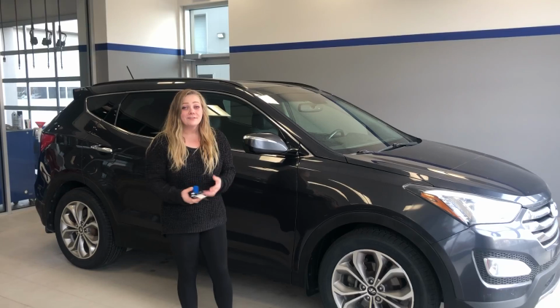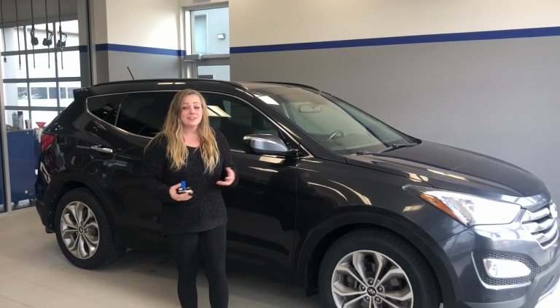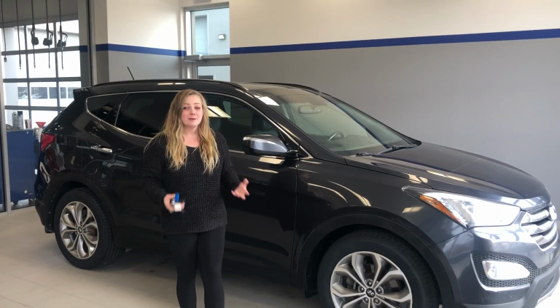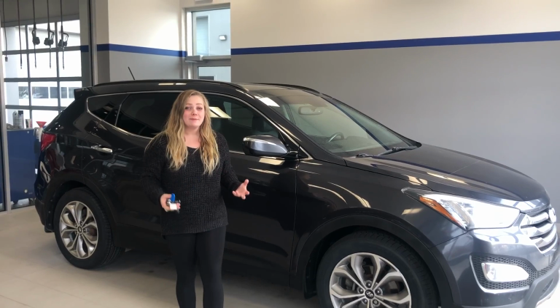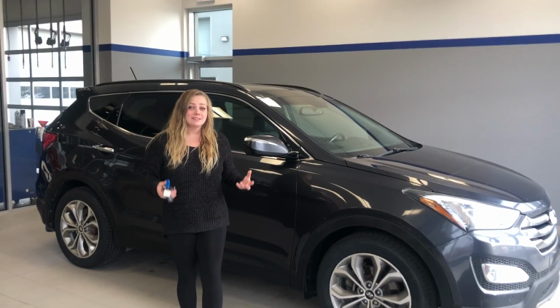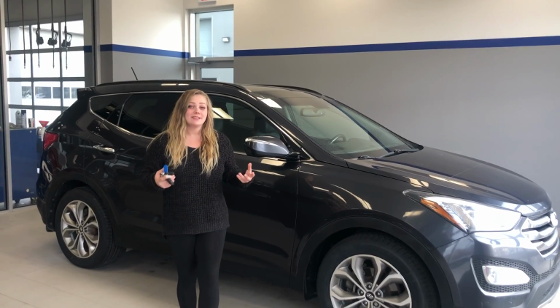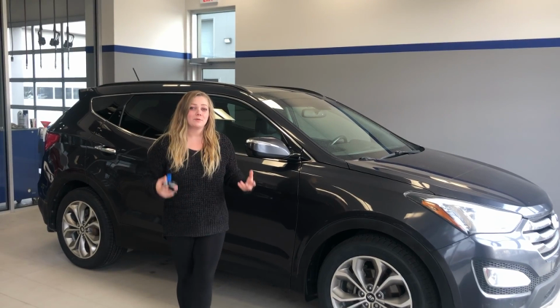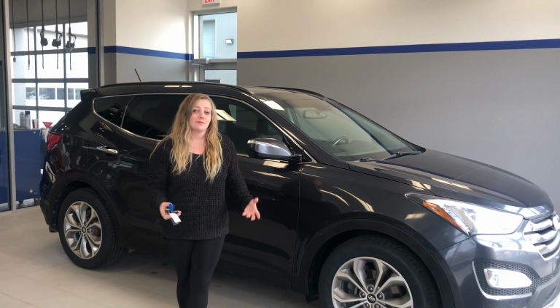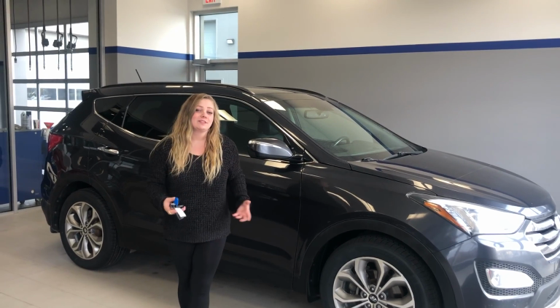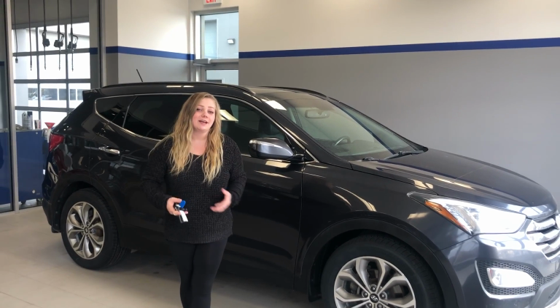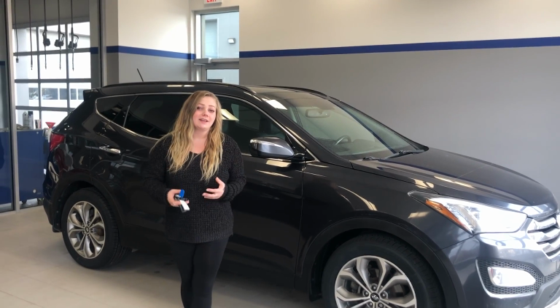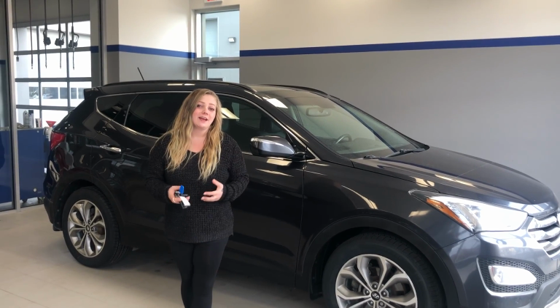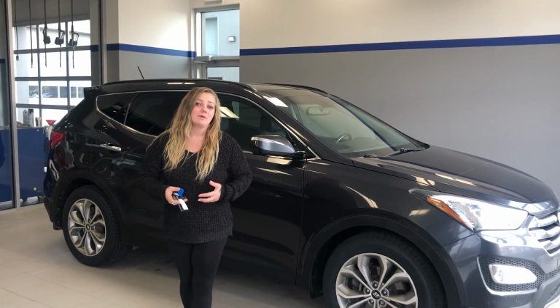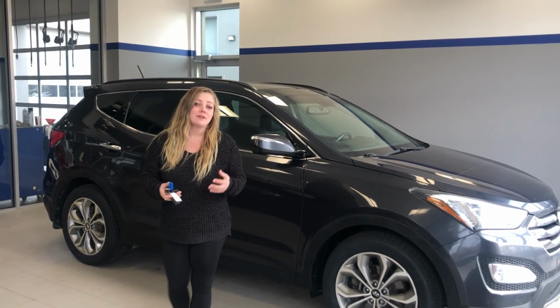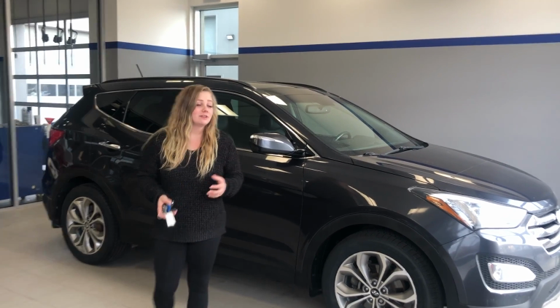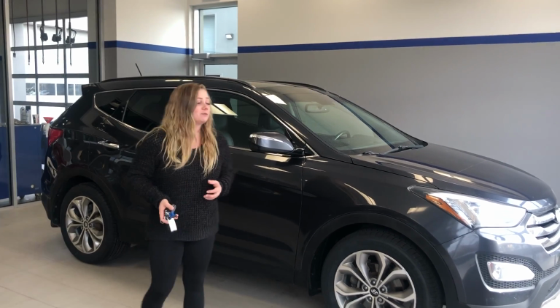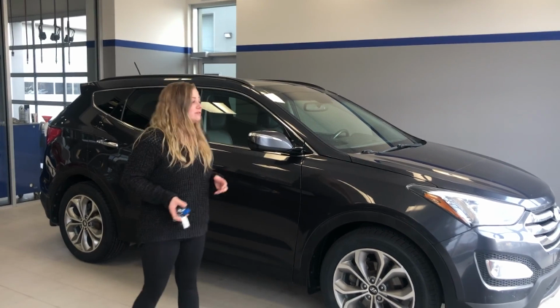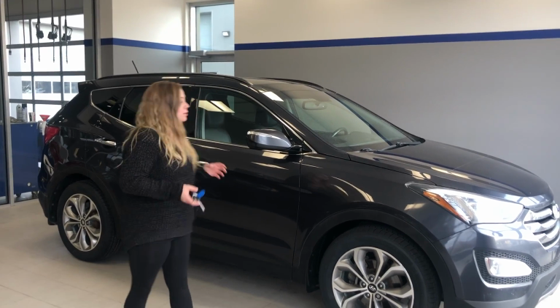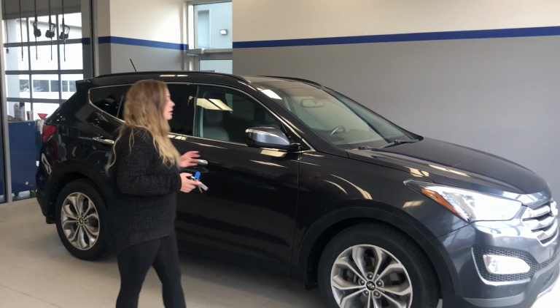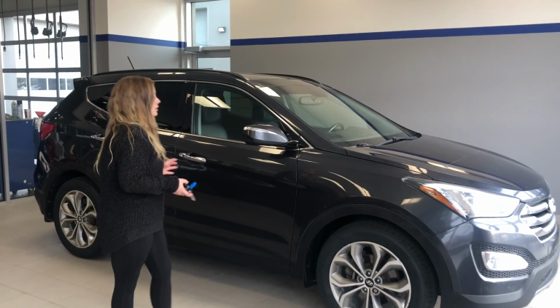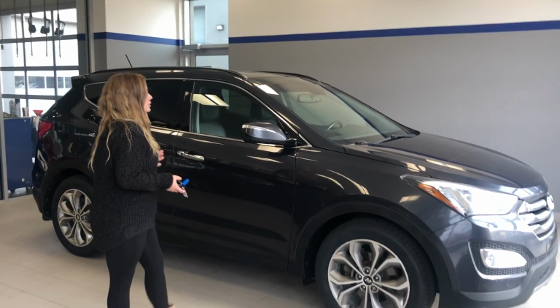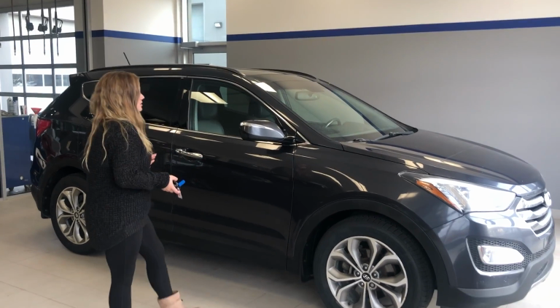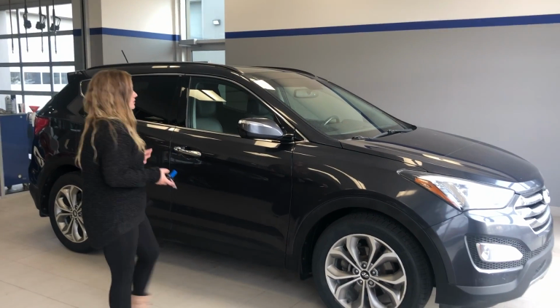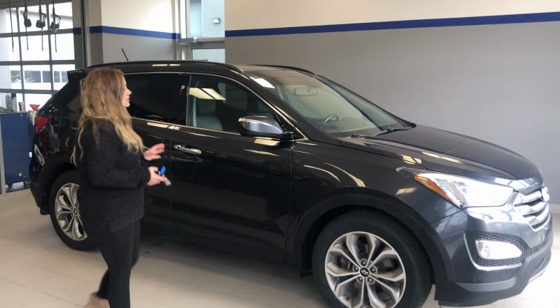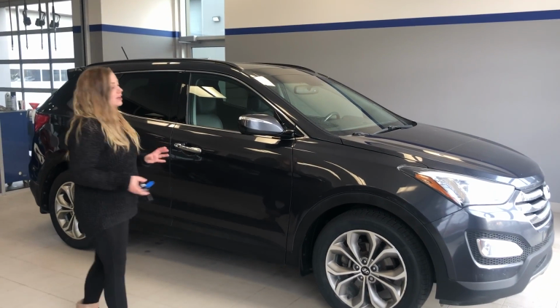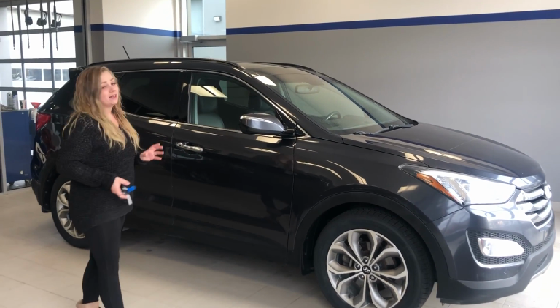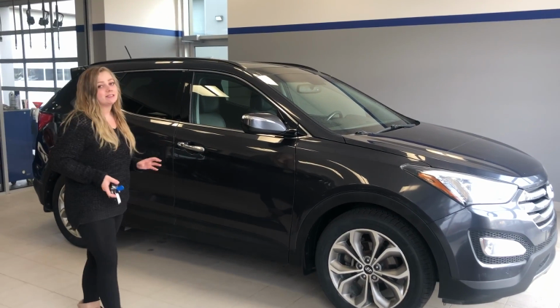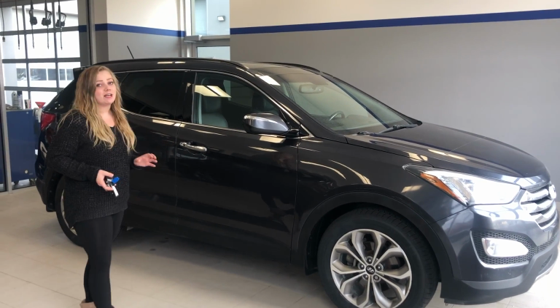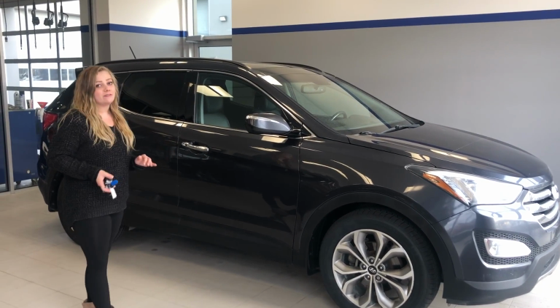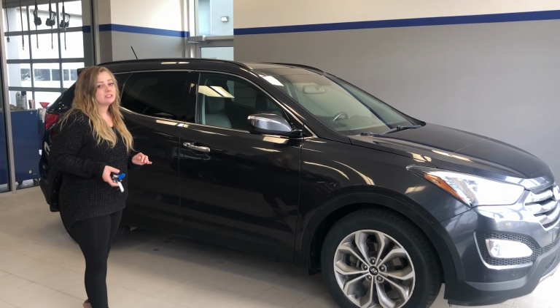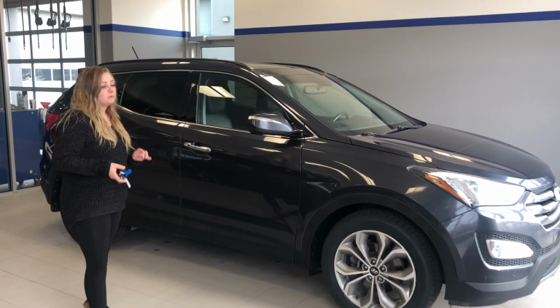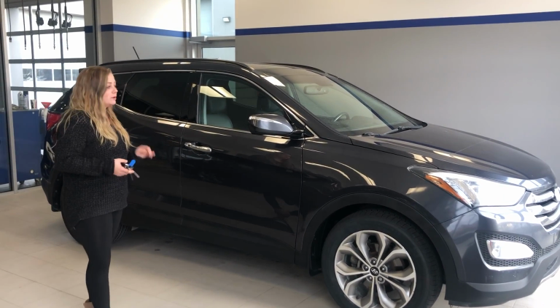Hello folks, my name is Danielle with River City Hyundai and I want to thank you so much for my ride on the 2015 Hyundai Santa Fe Sport.